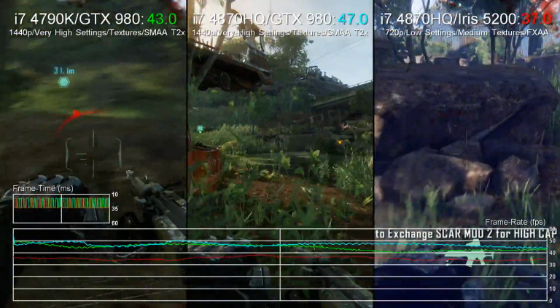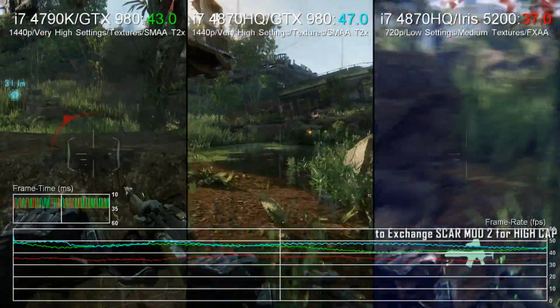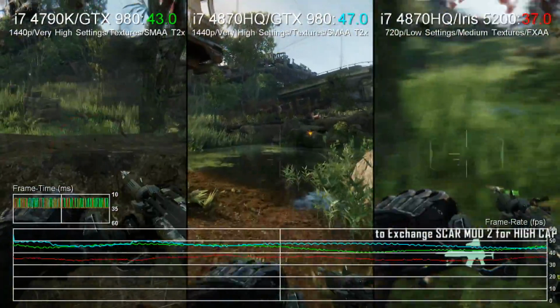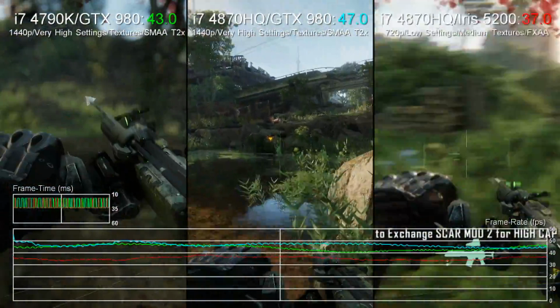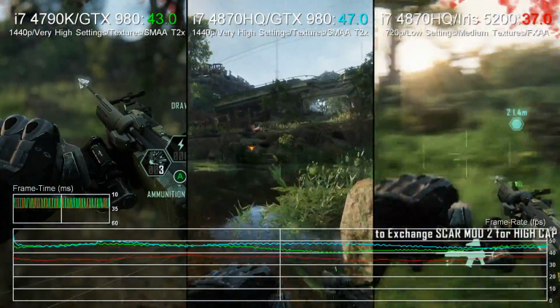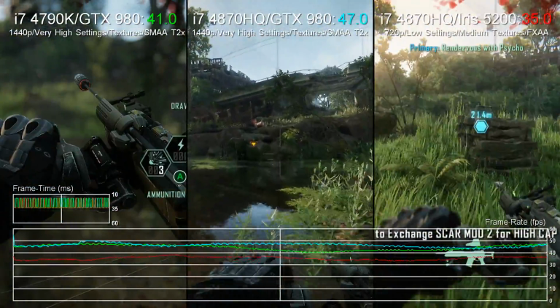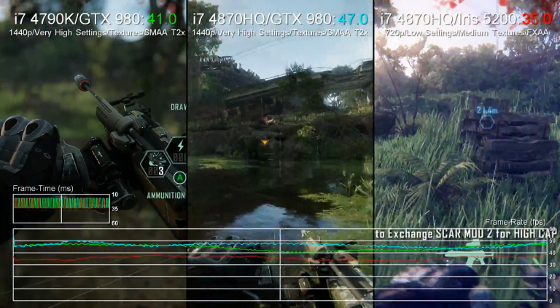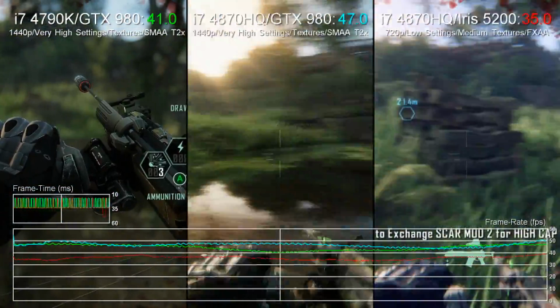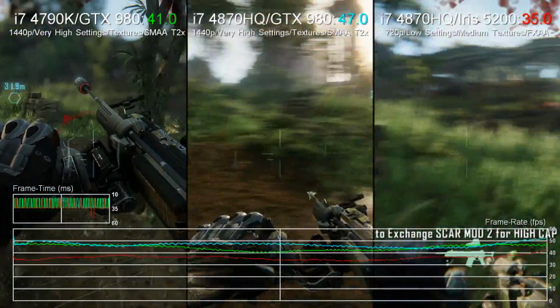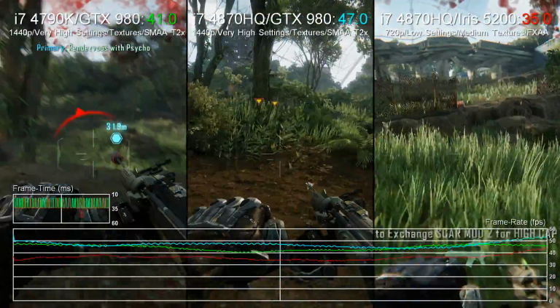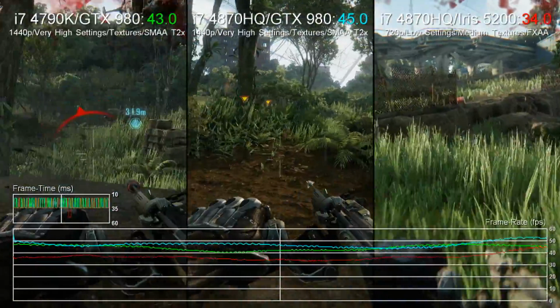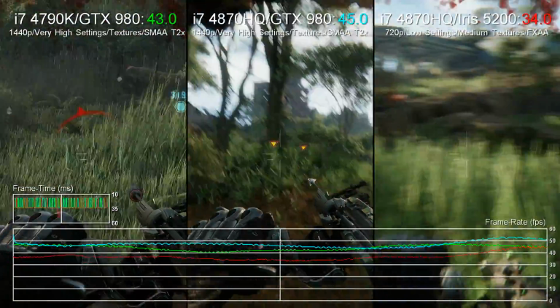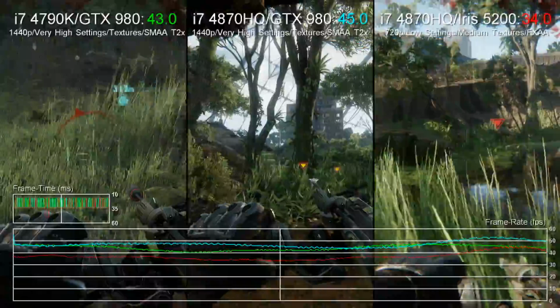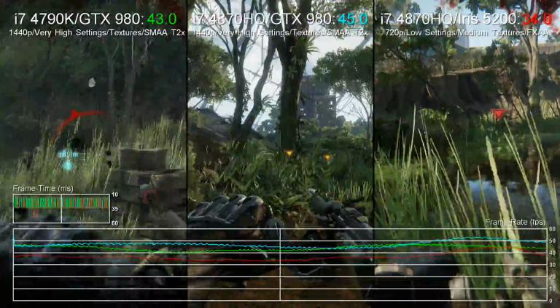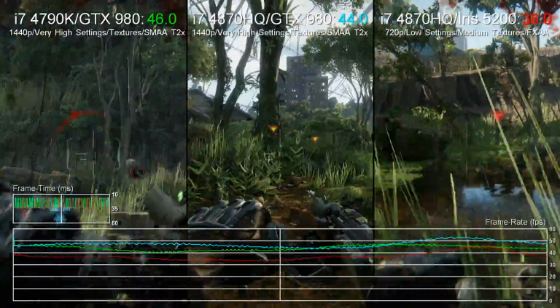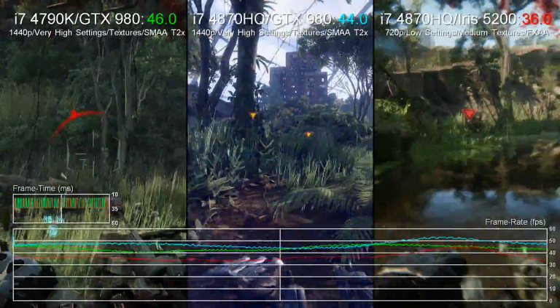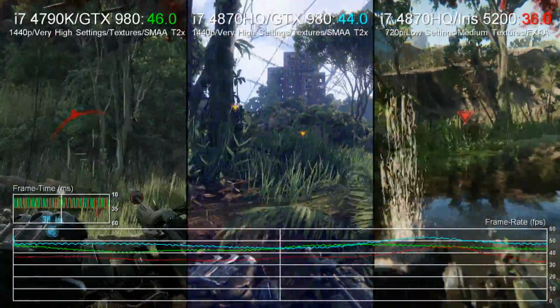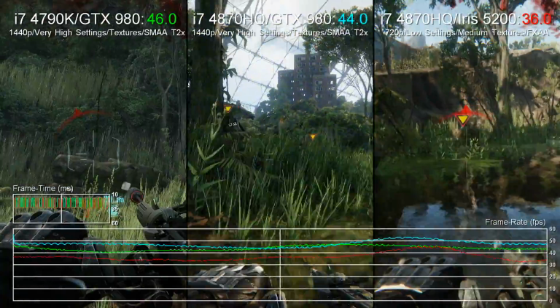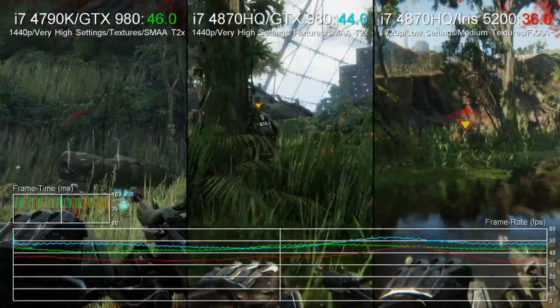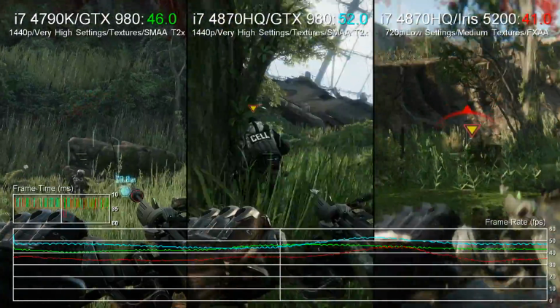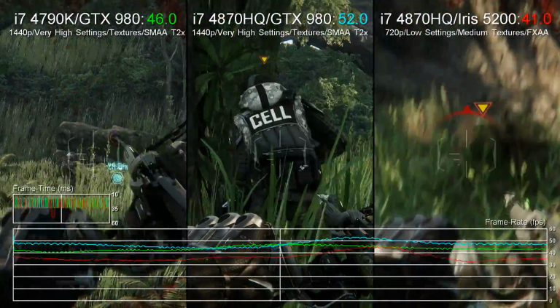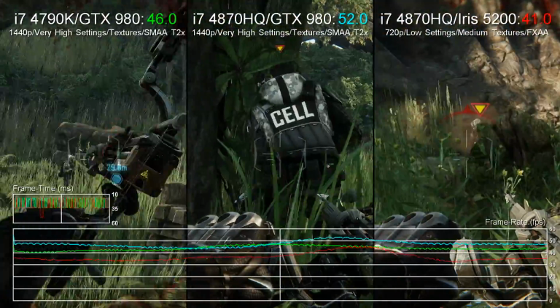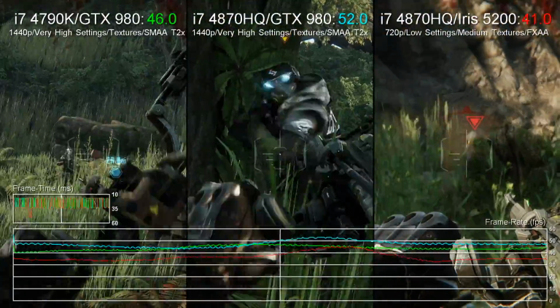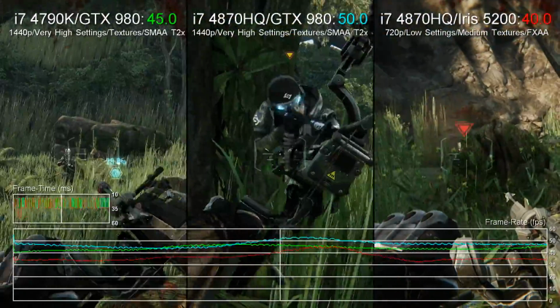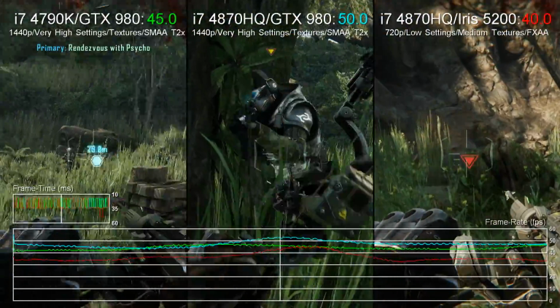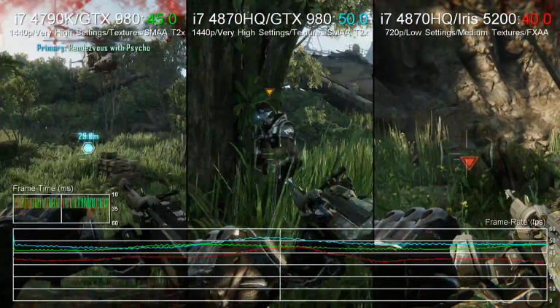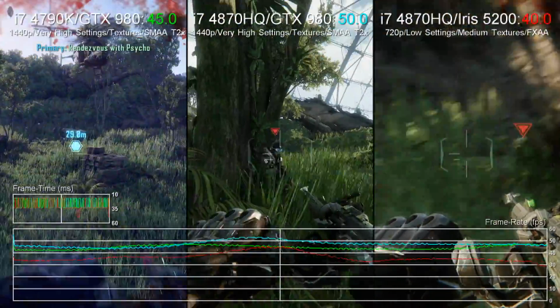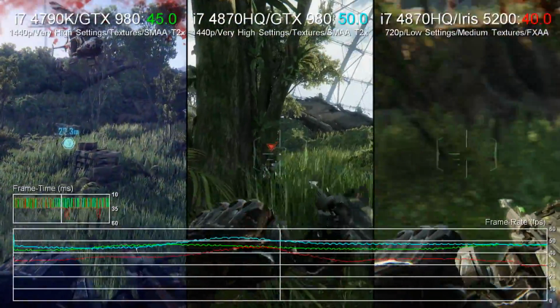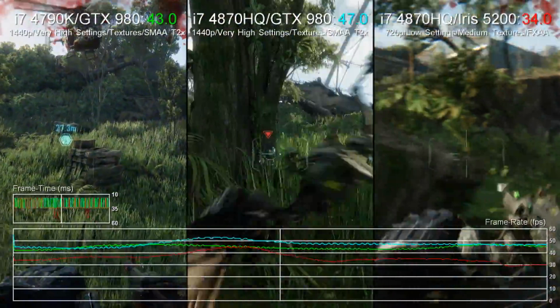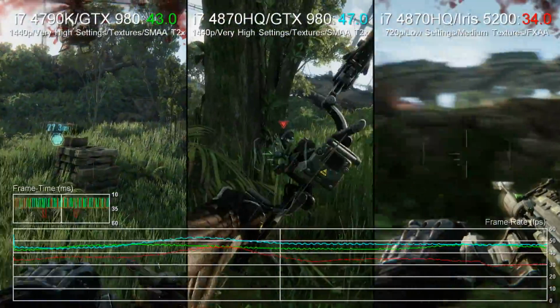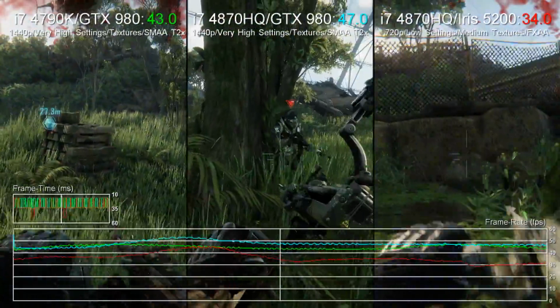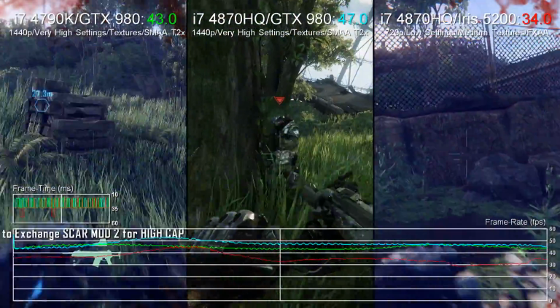But that's something for the future. In the meantime, the GS30 is a pretty remarkable proof of concept, and one we were intrigued to check out.